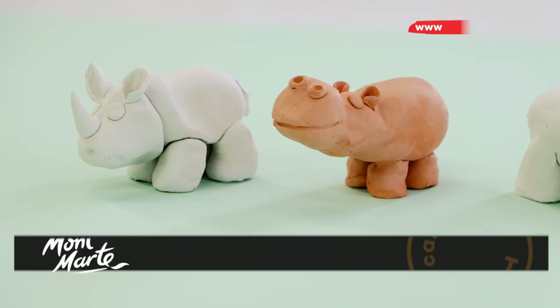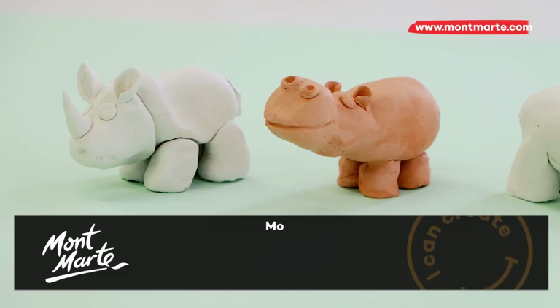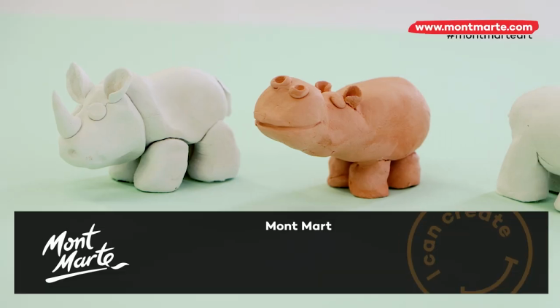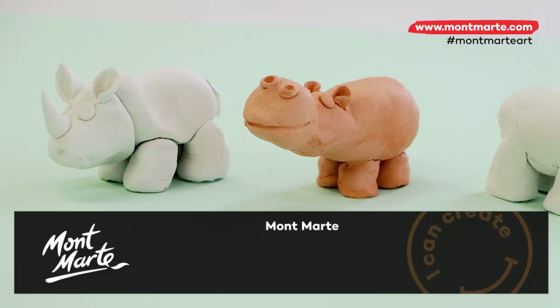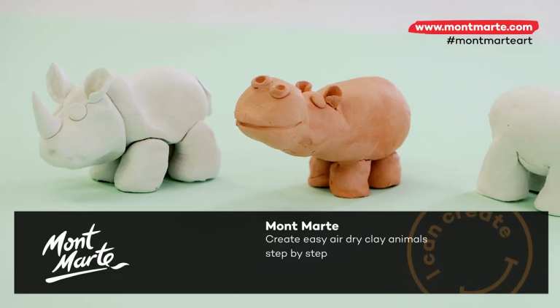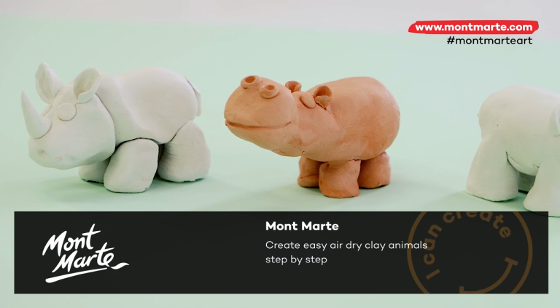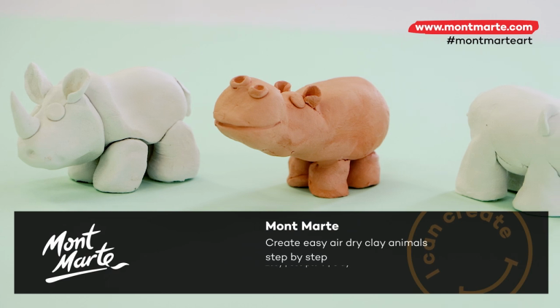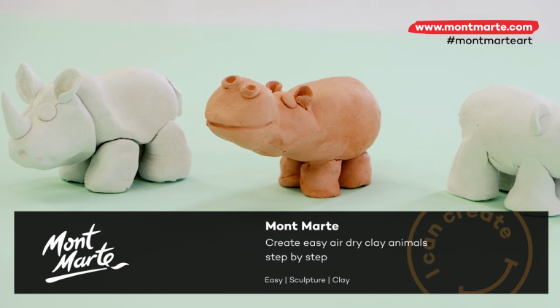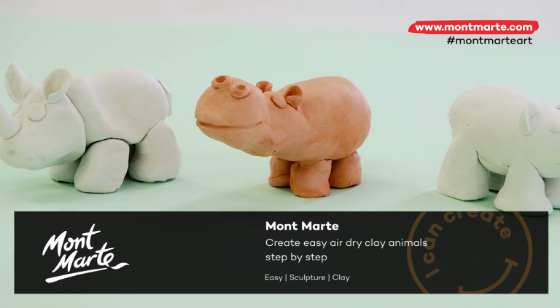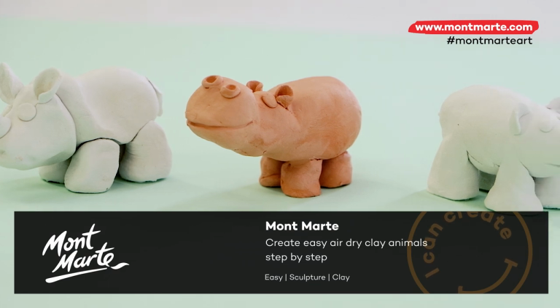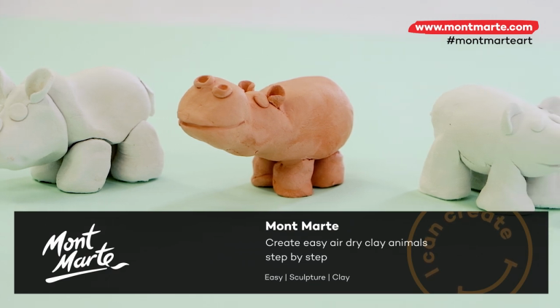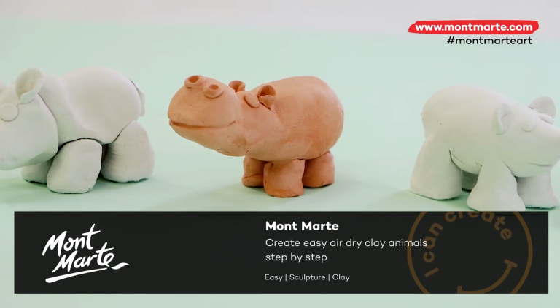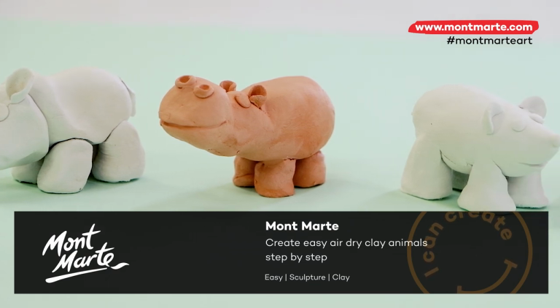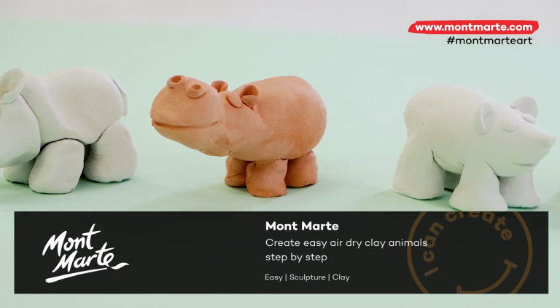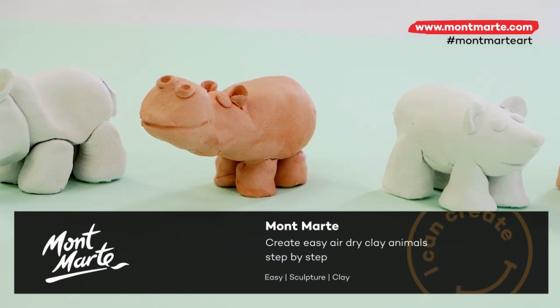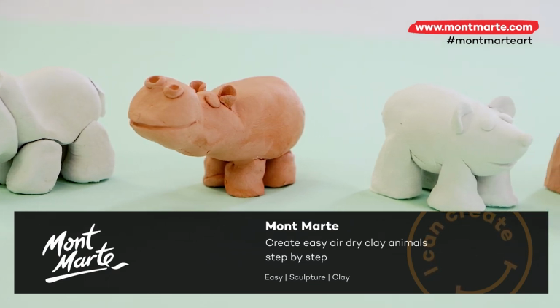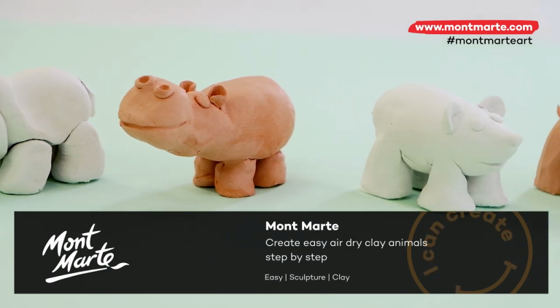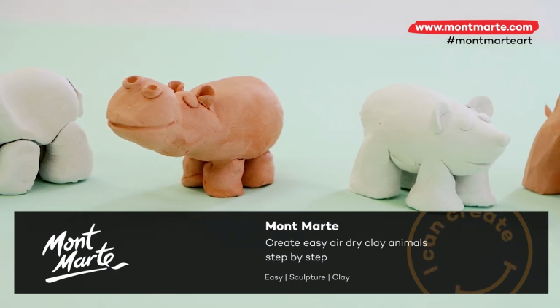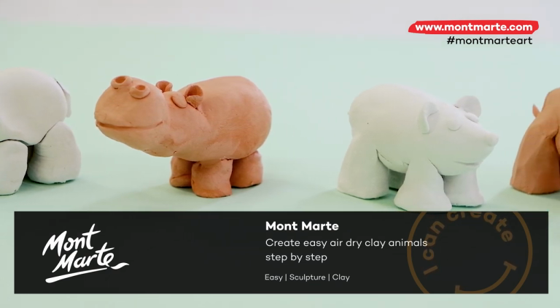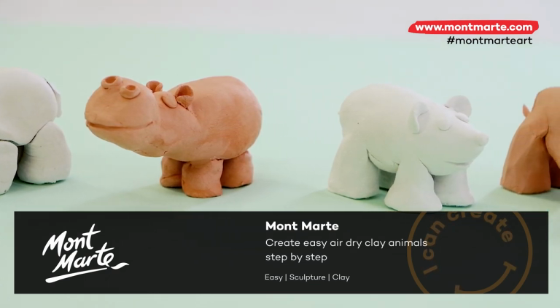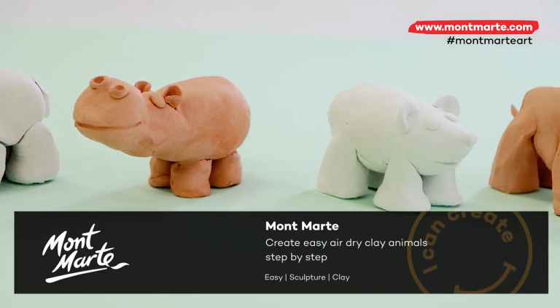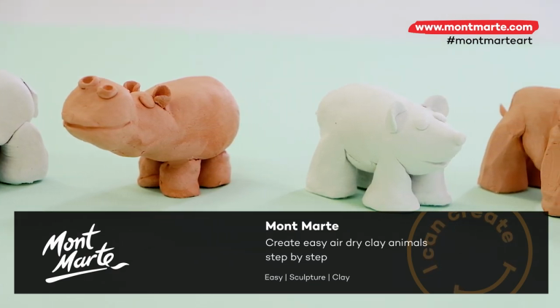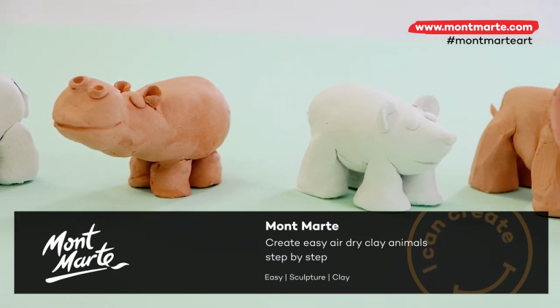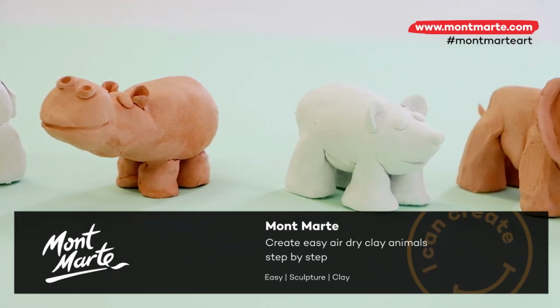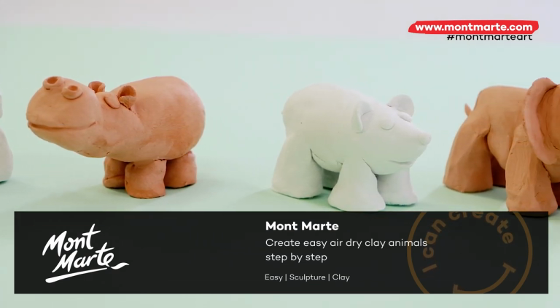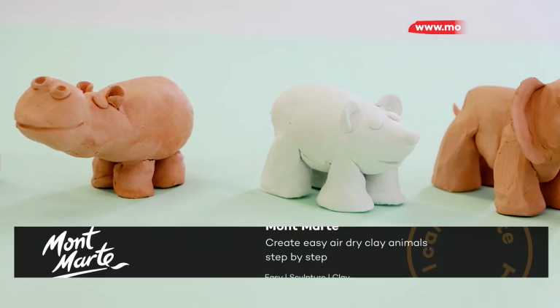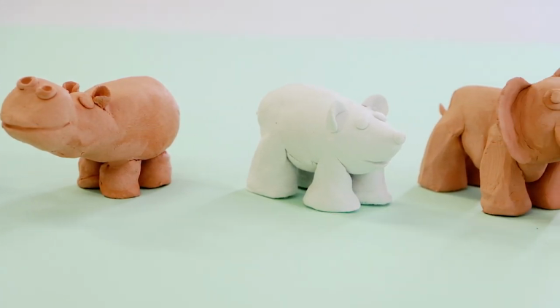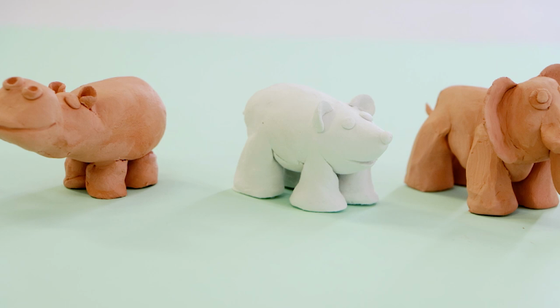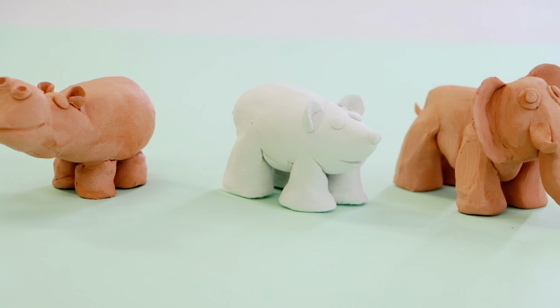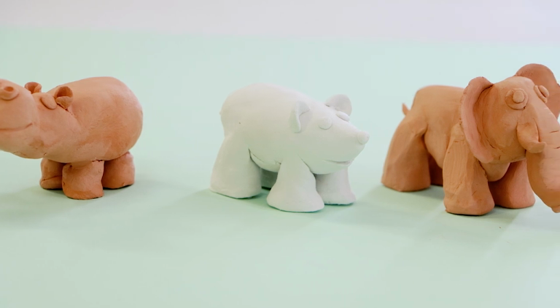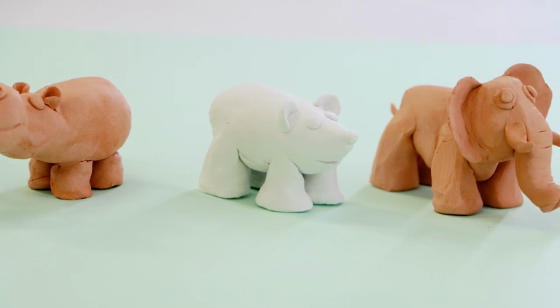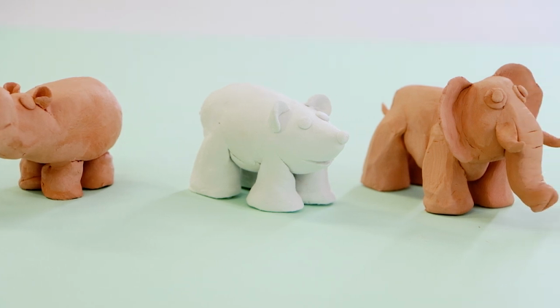Today we'll be creating these easy cute animals out of air dry clay, so let's get into it.